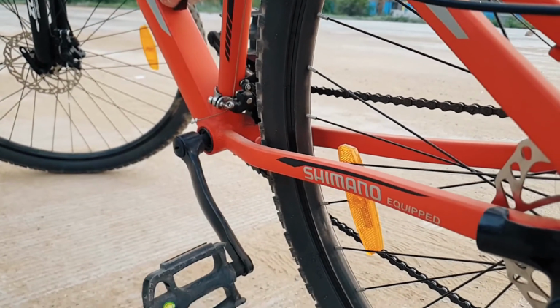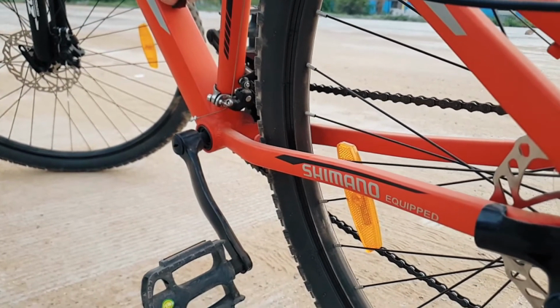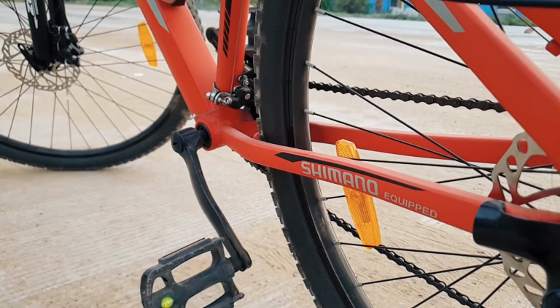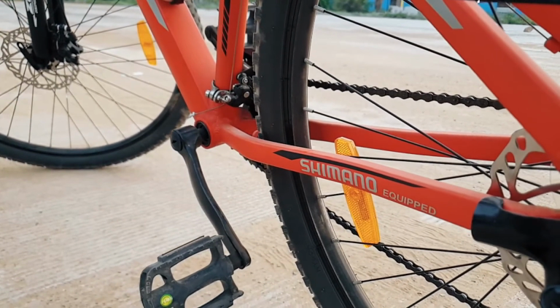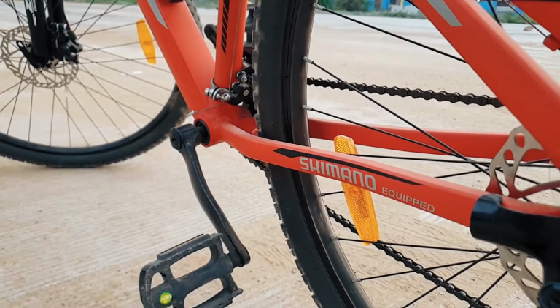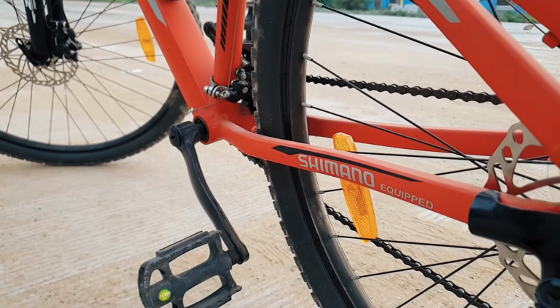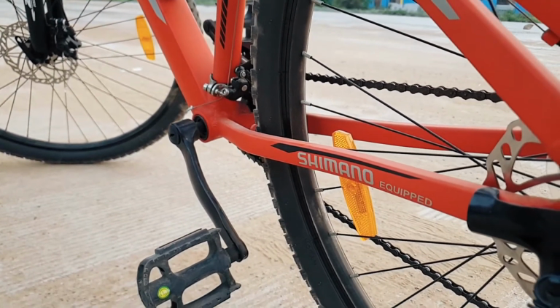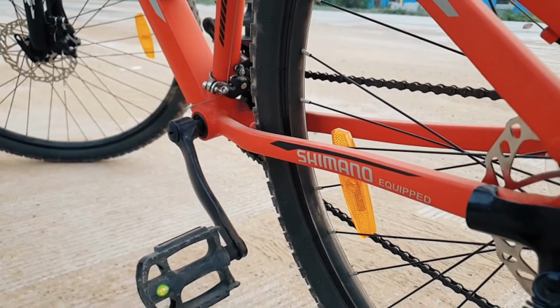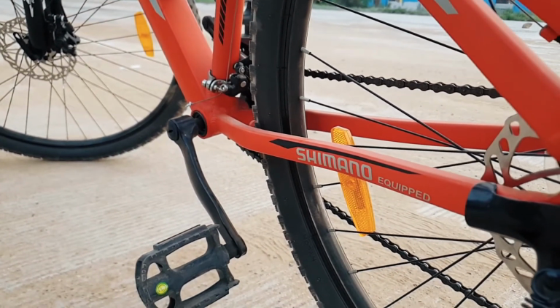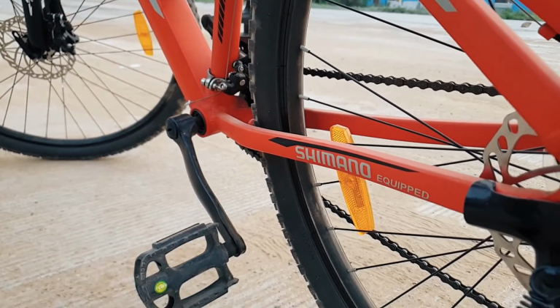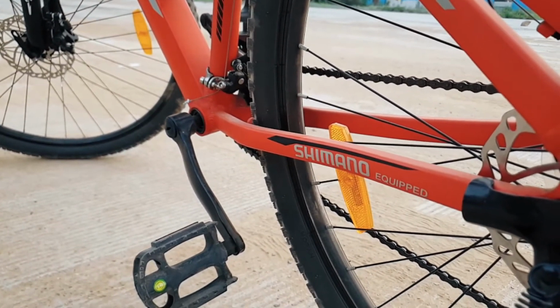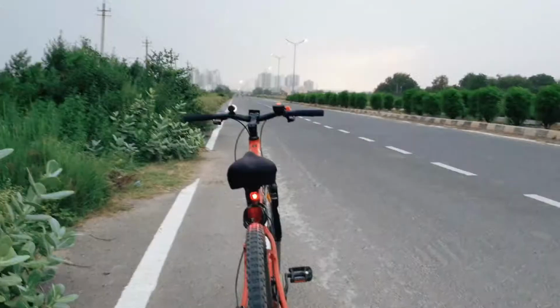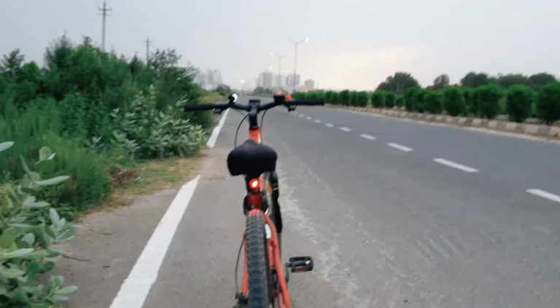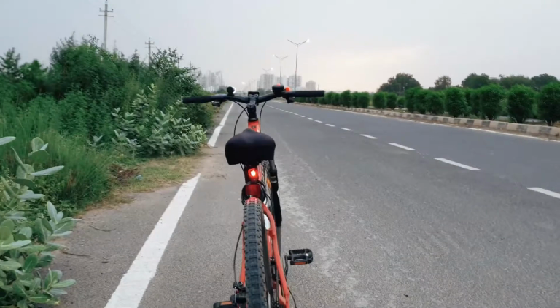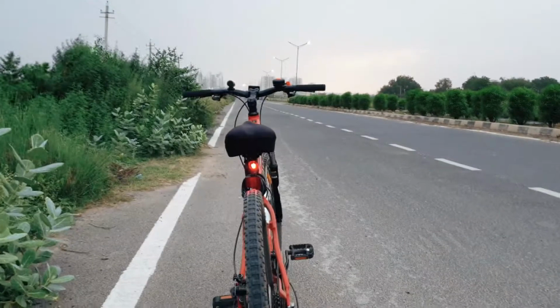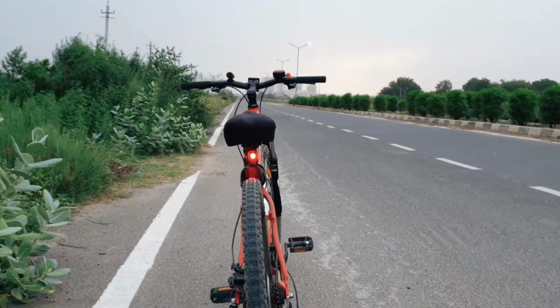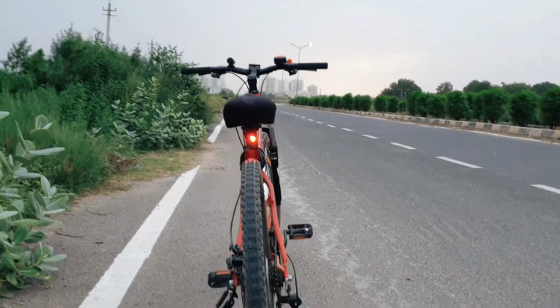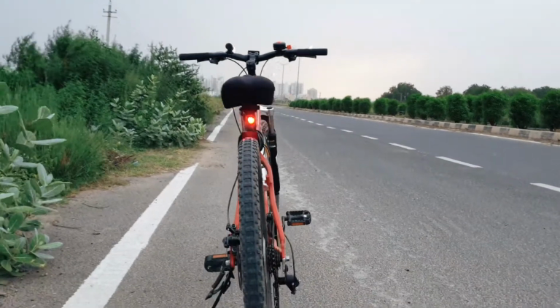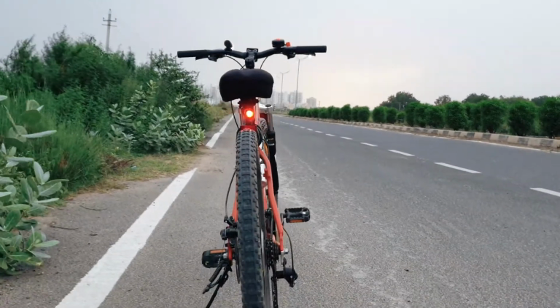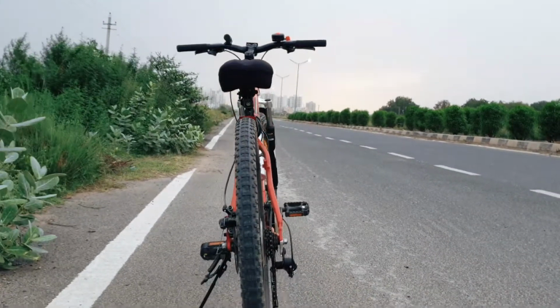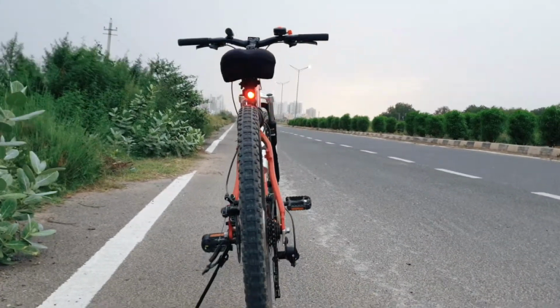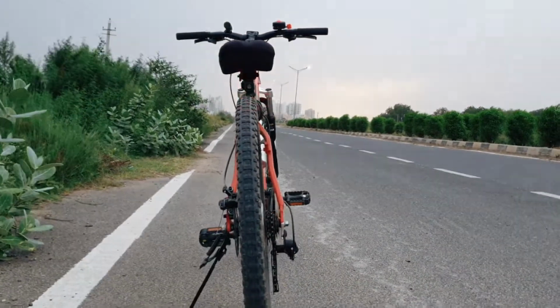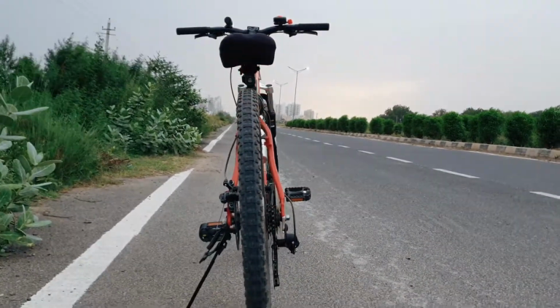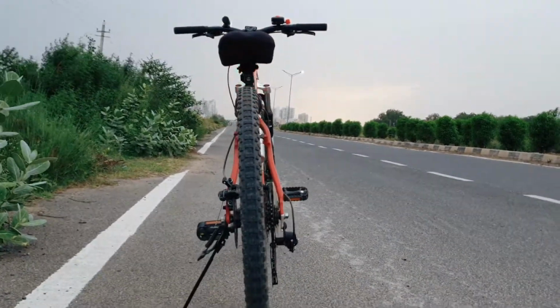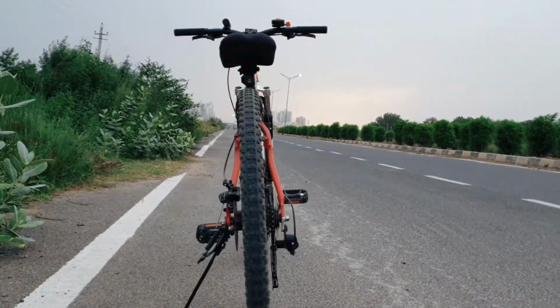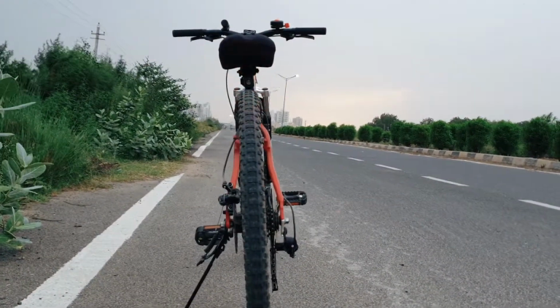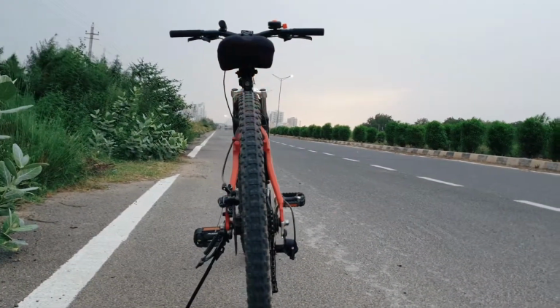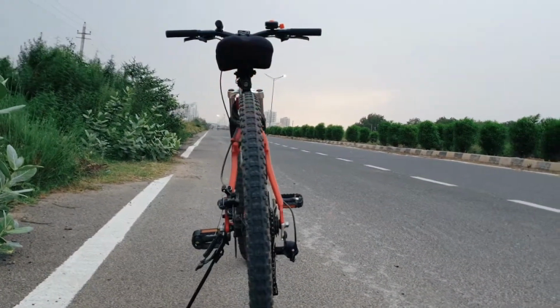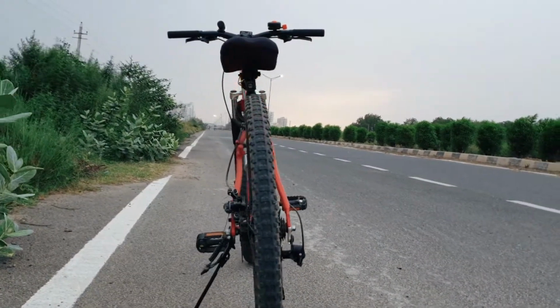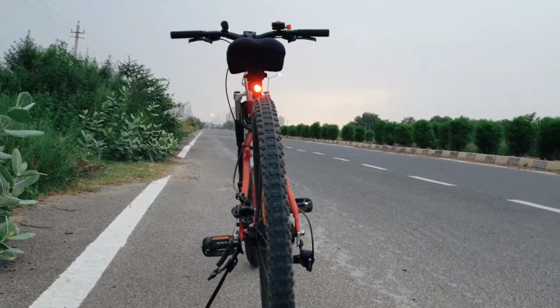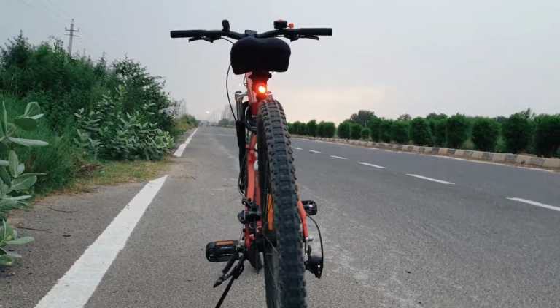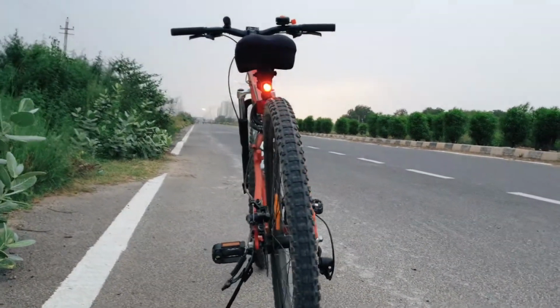I also picked up front and rear lights from Decathlon, and additionally purchased a helmet and gloves.